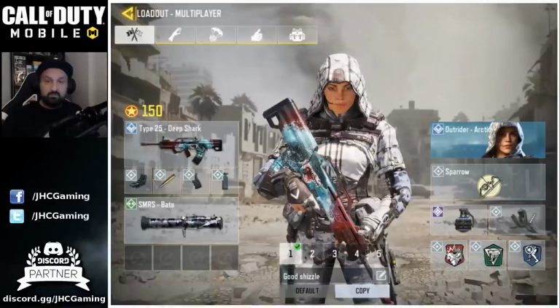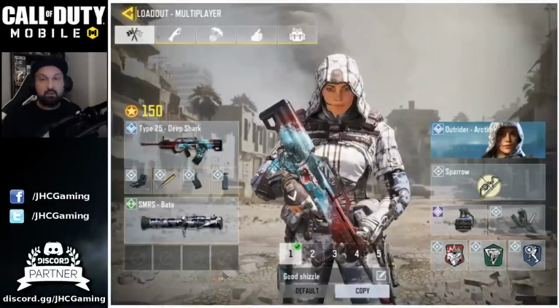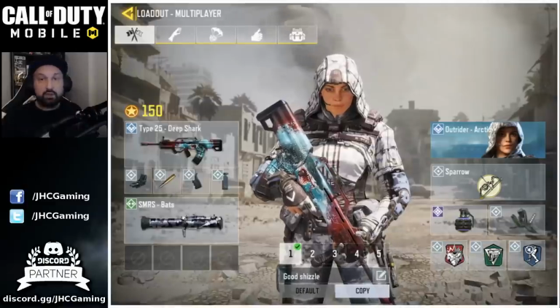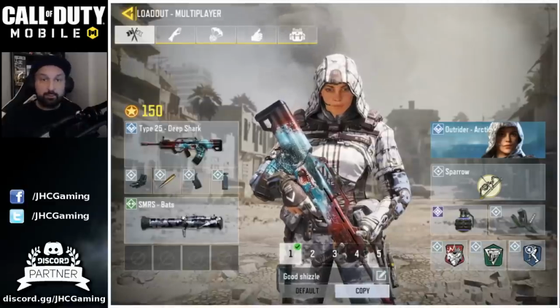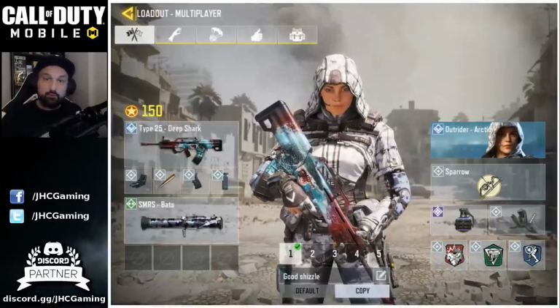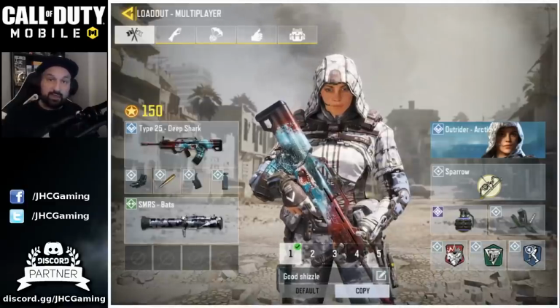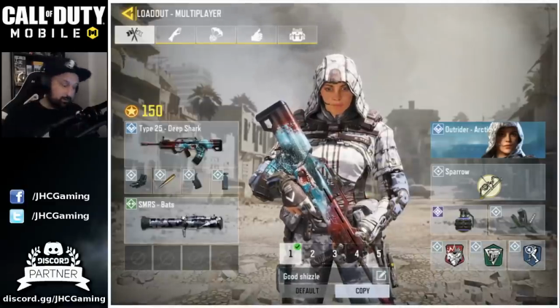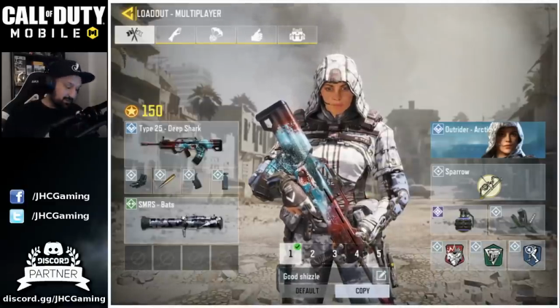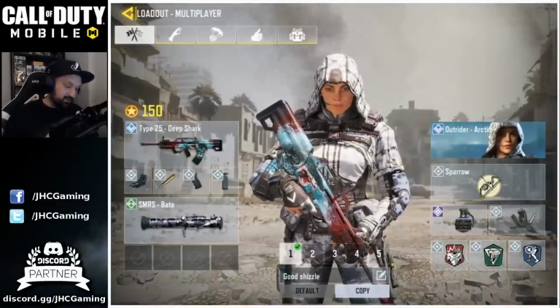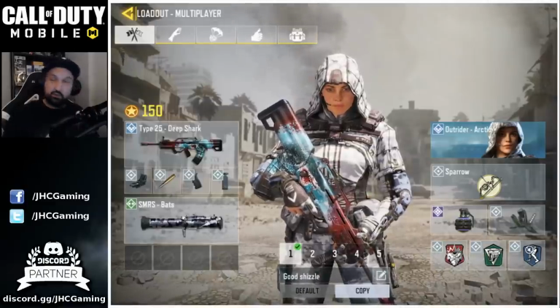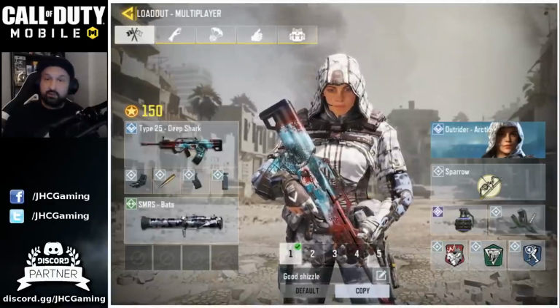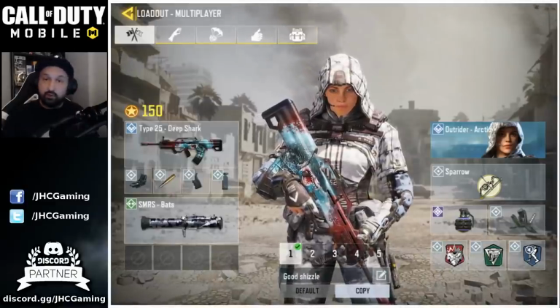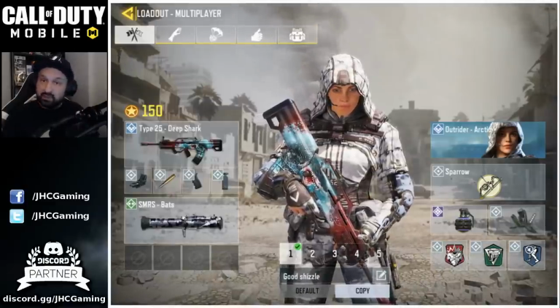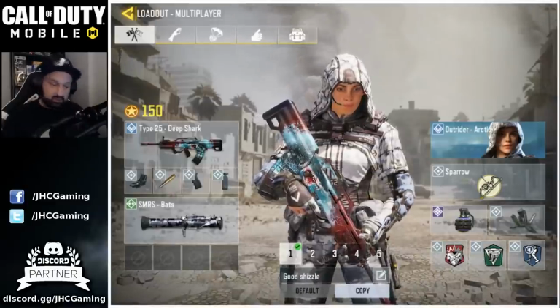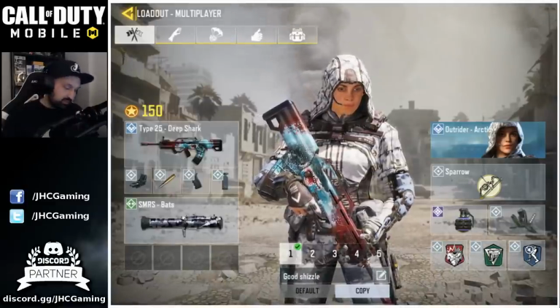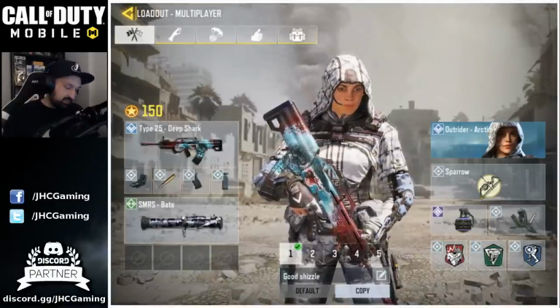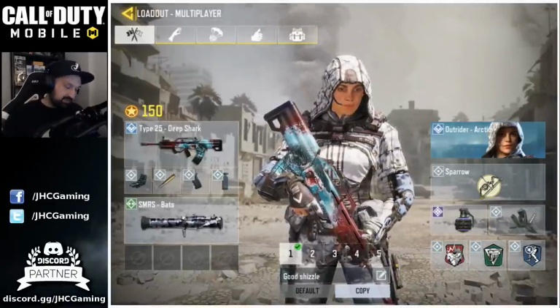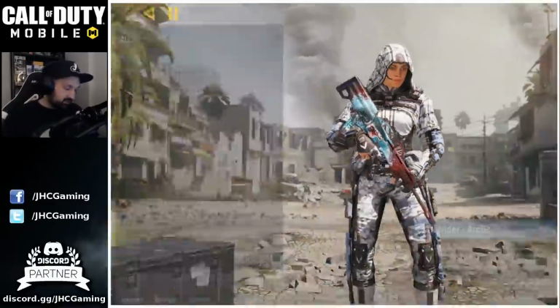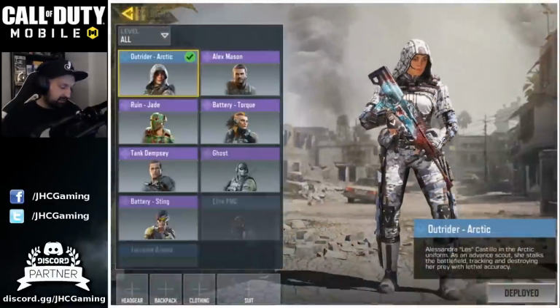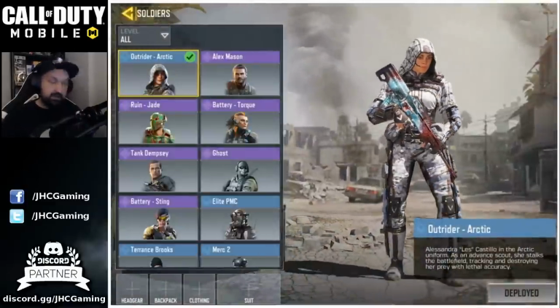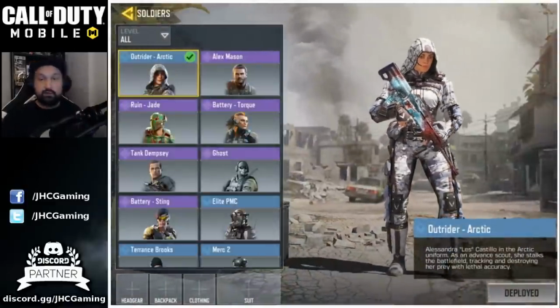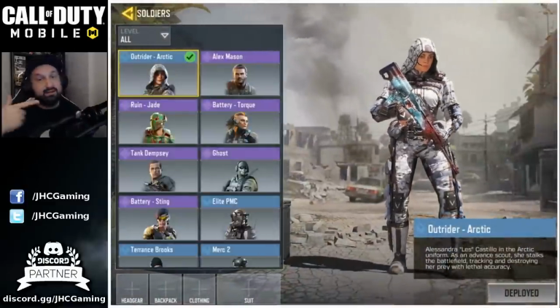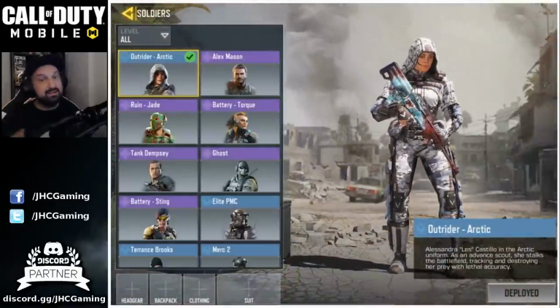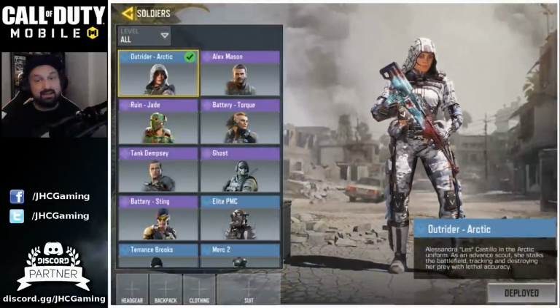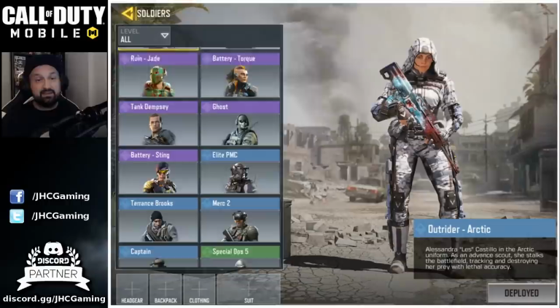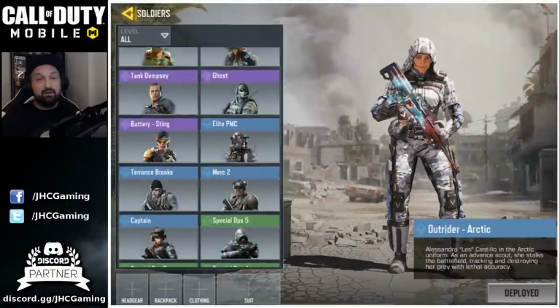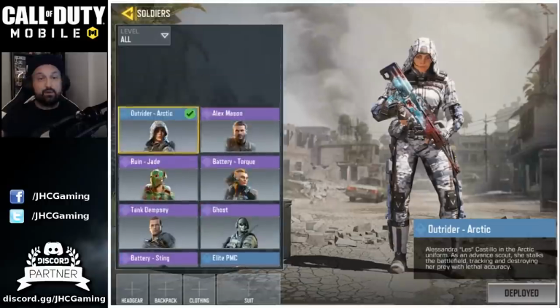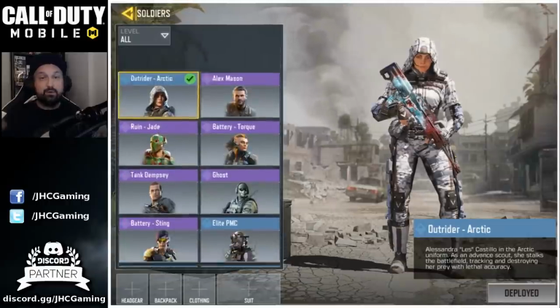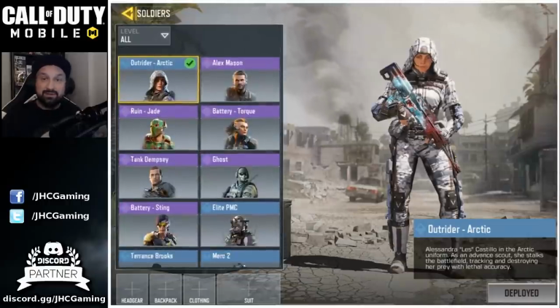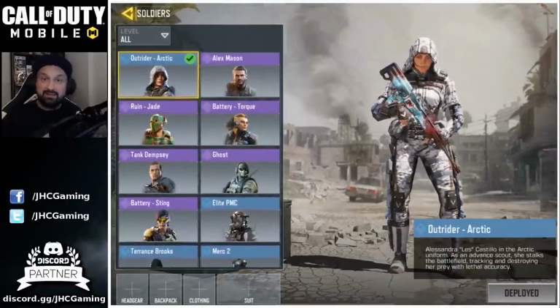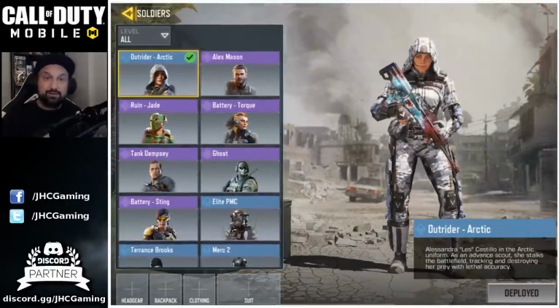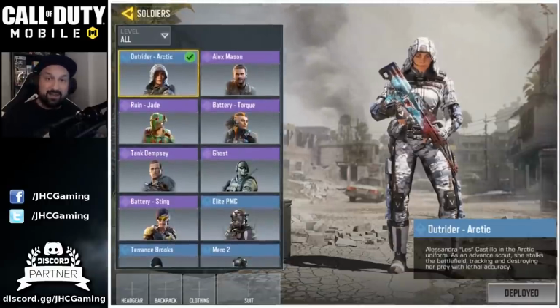To equip your new character skin, just go into your loadout screen, click on your character, and select it from your list of skins.